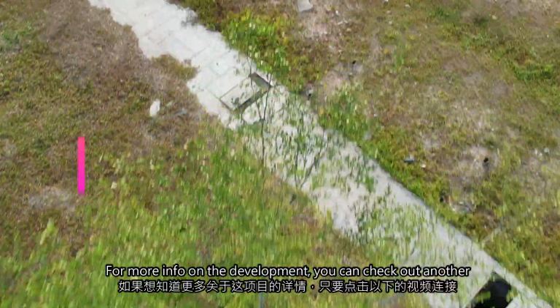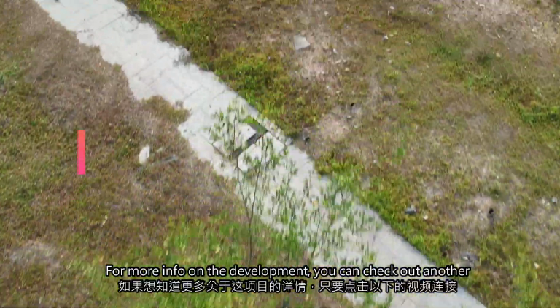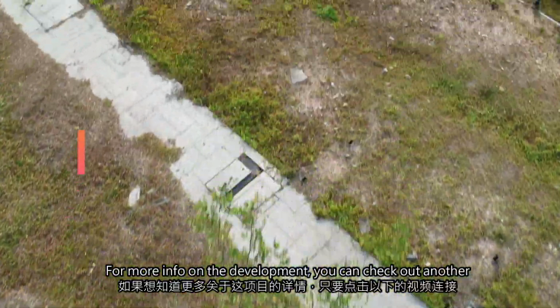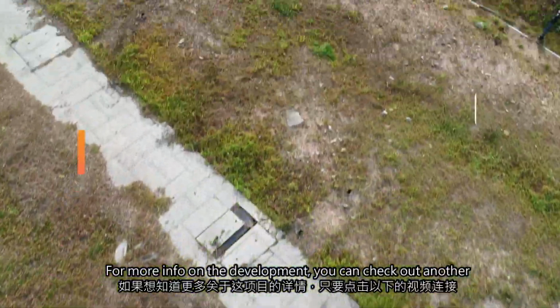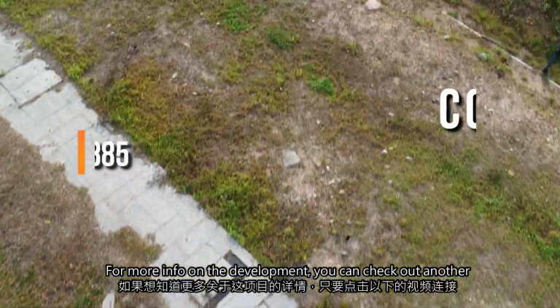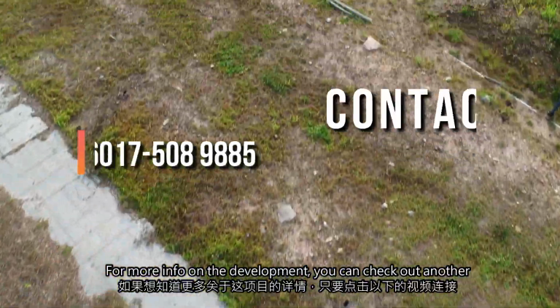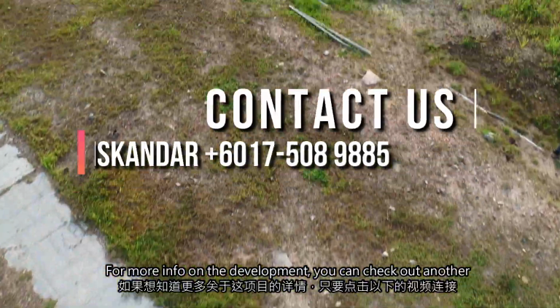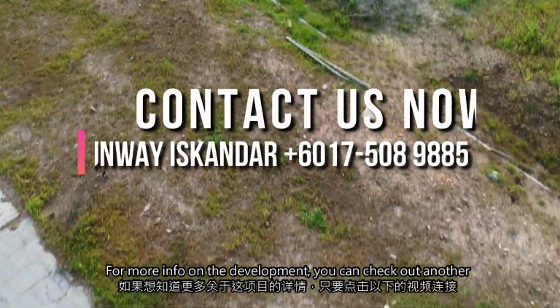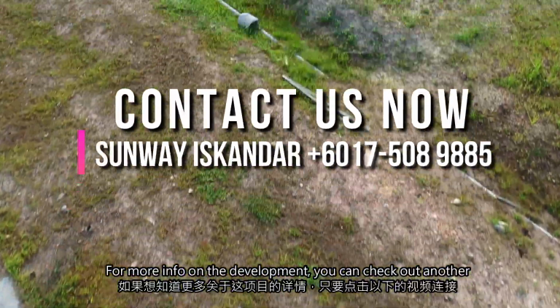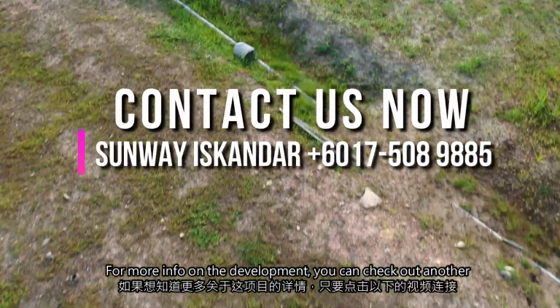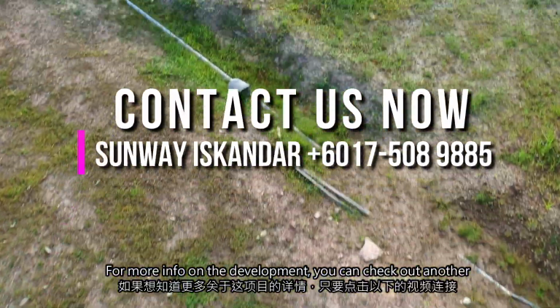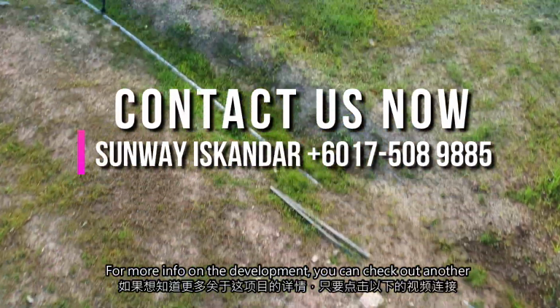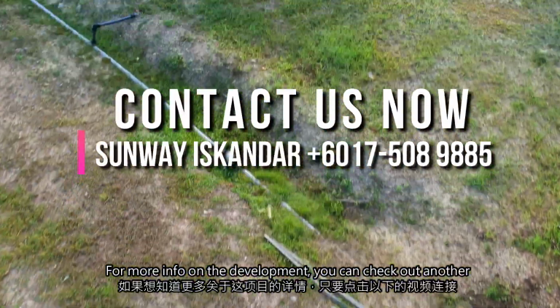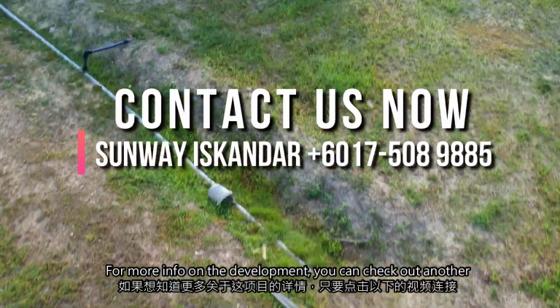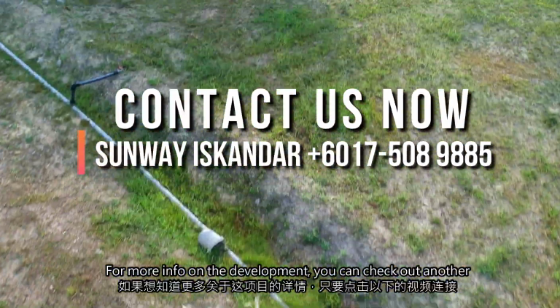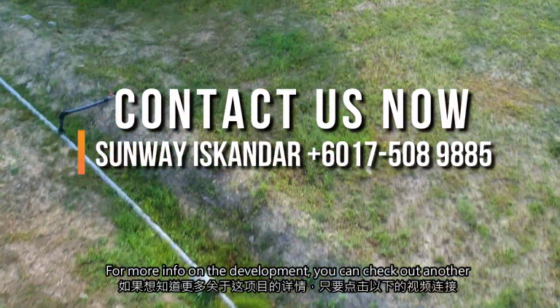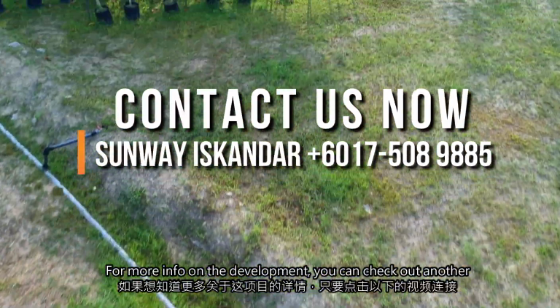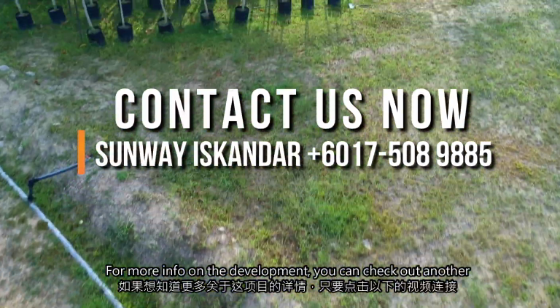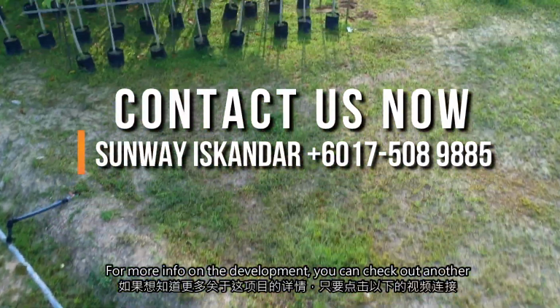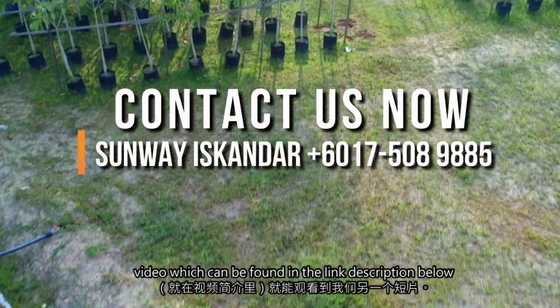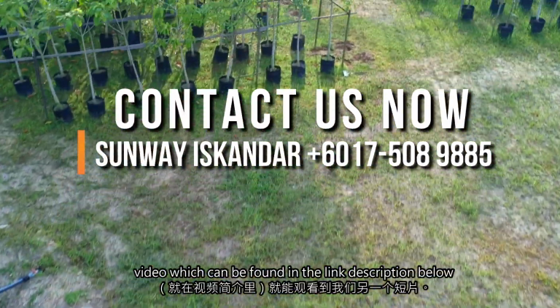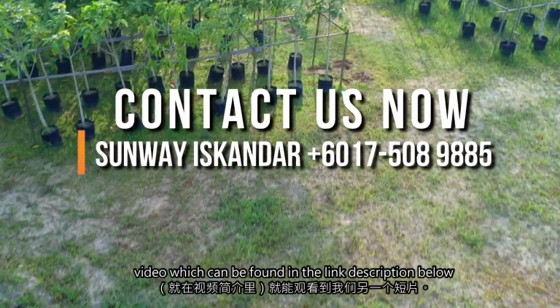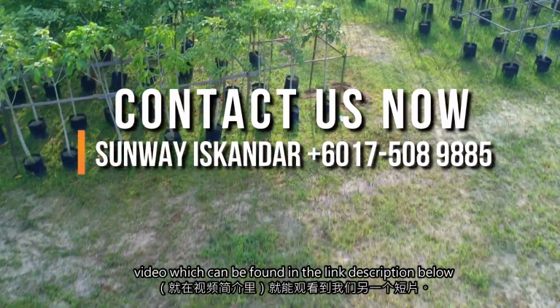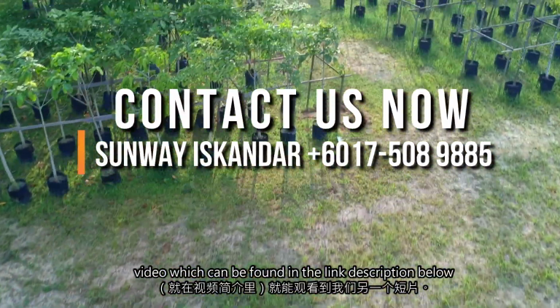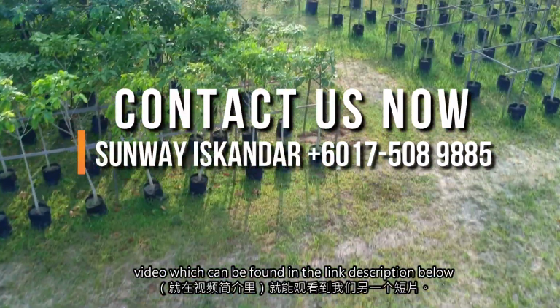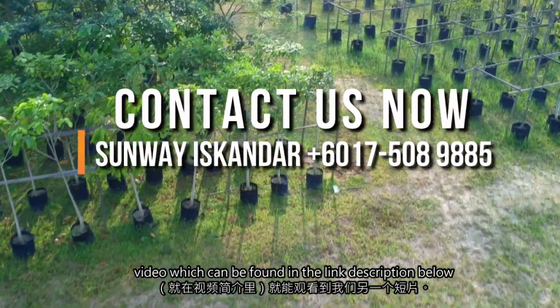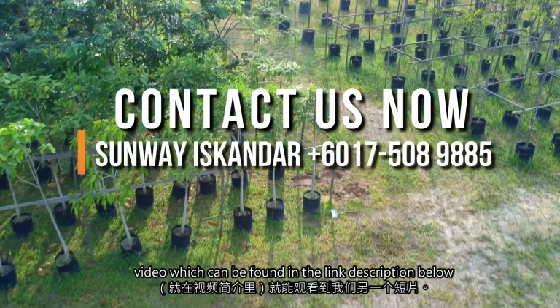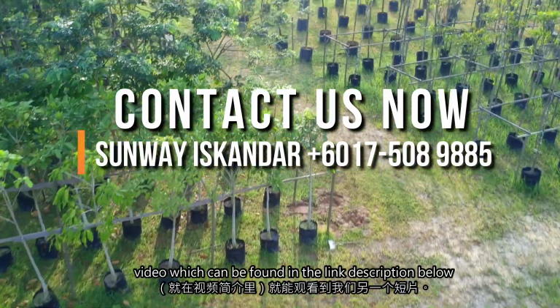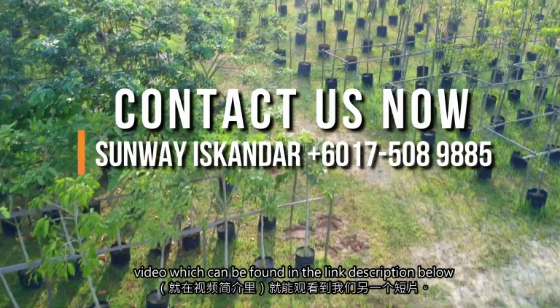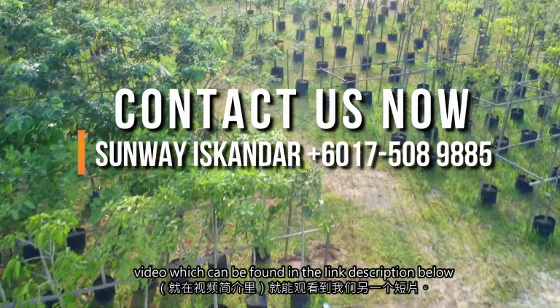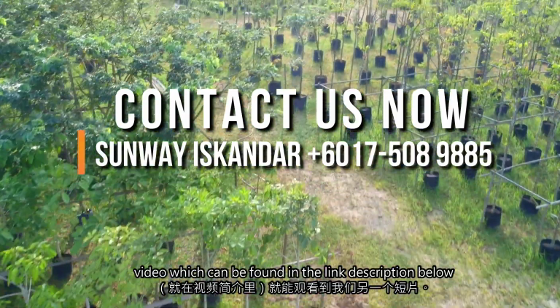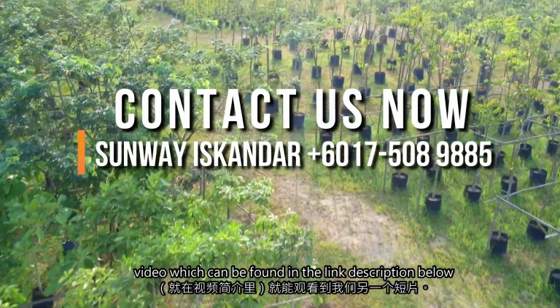For more information on the development, you can check out another video which can be found in the link description below.